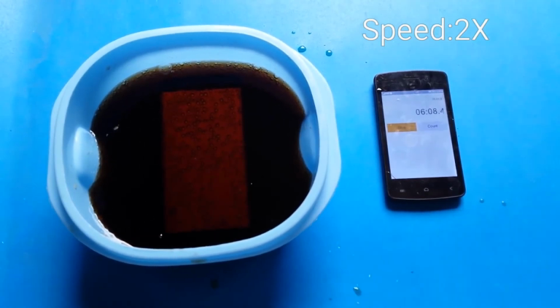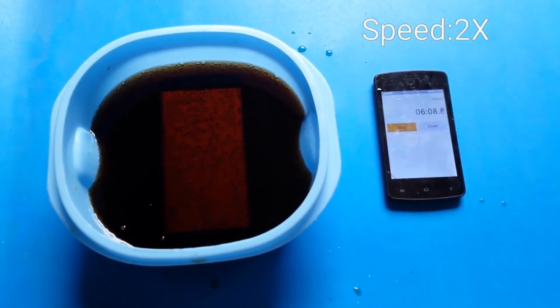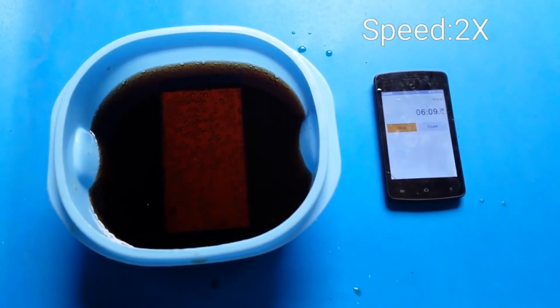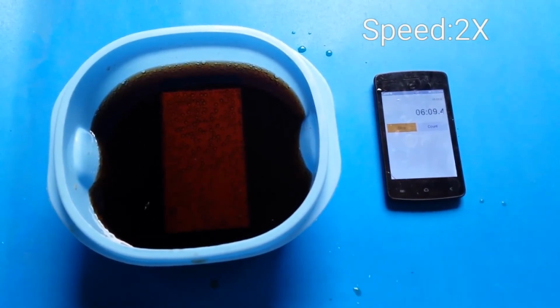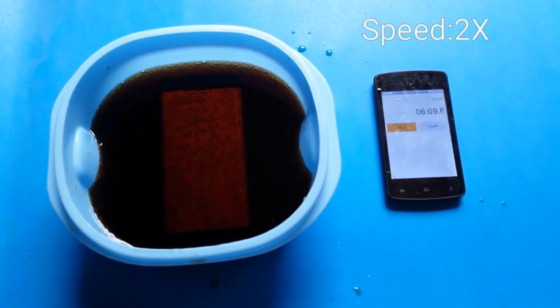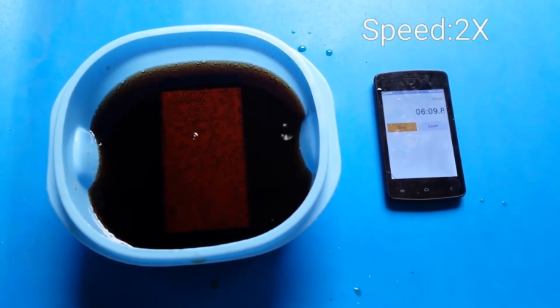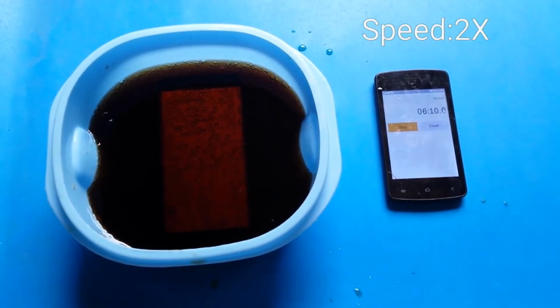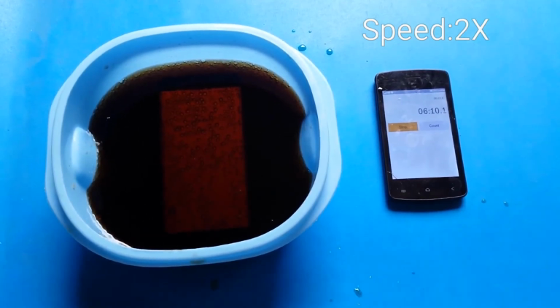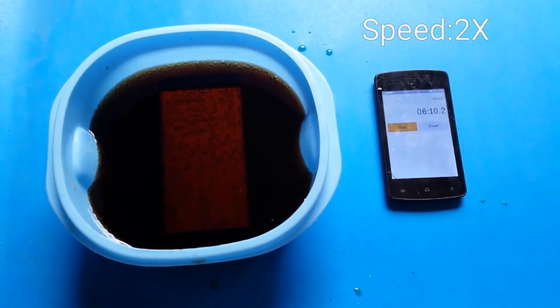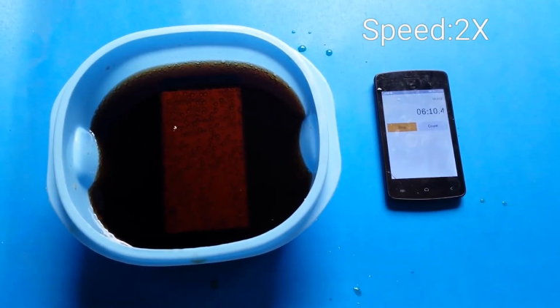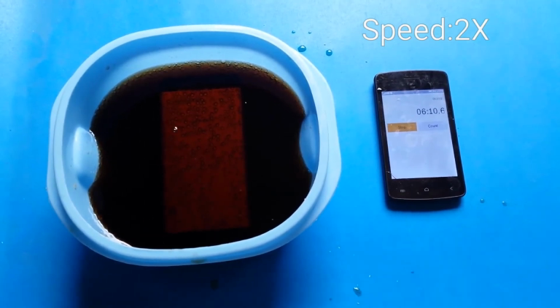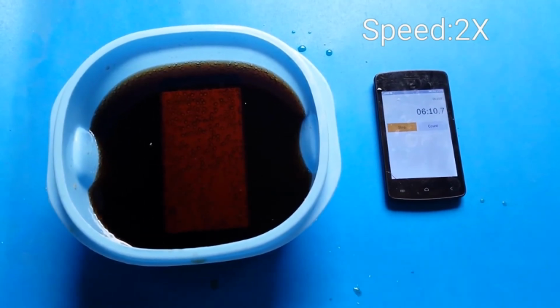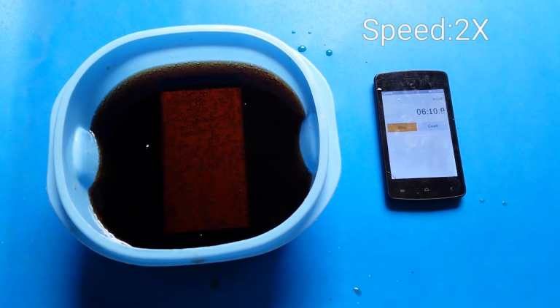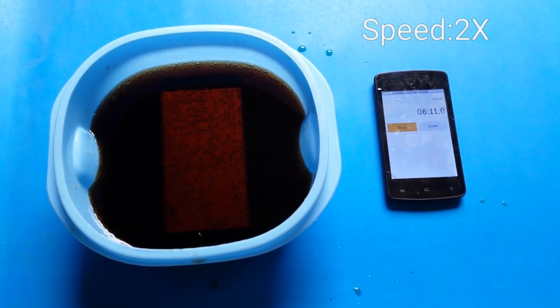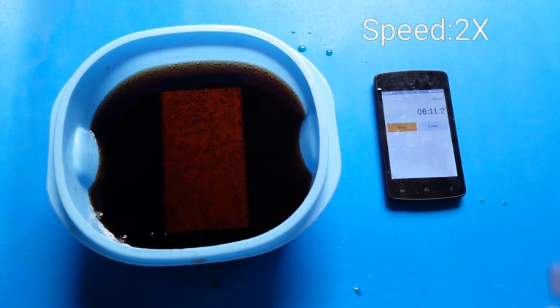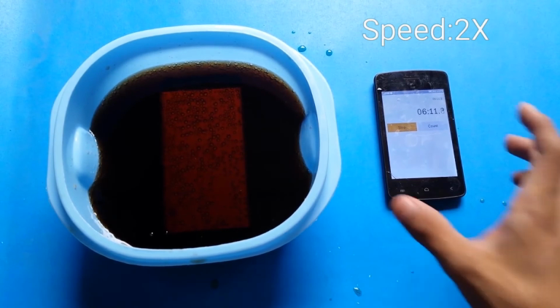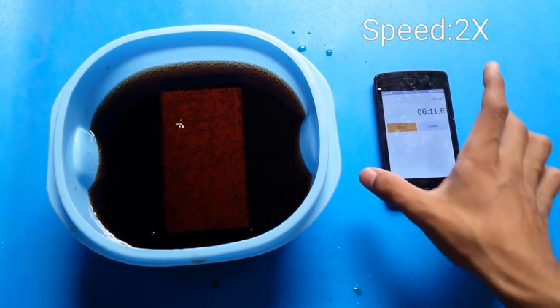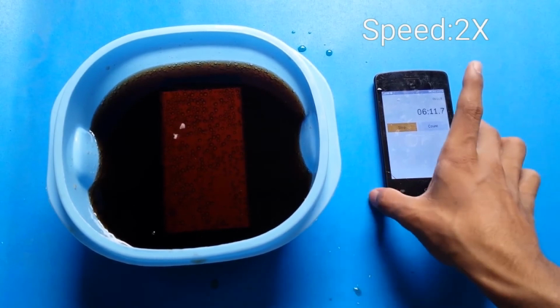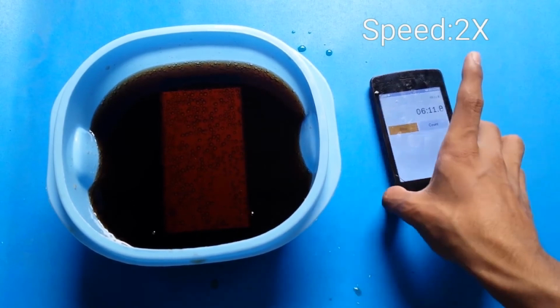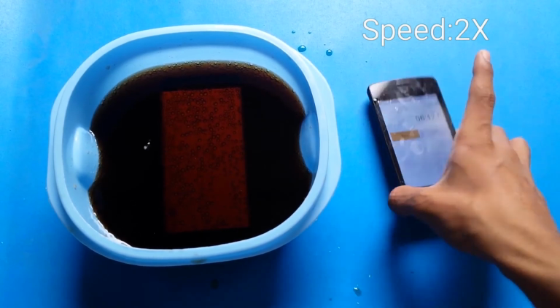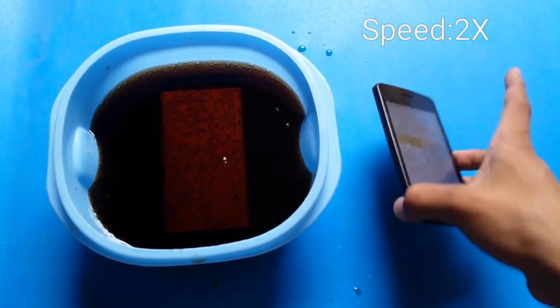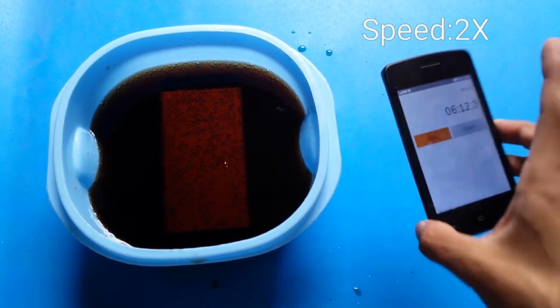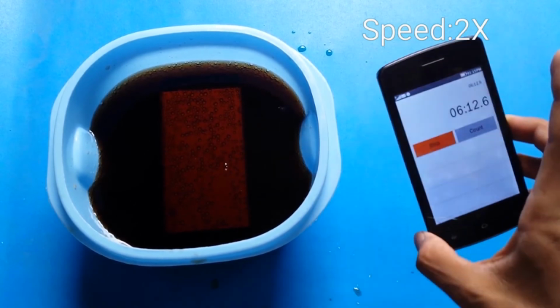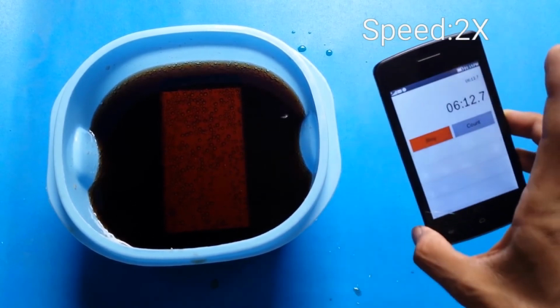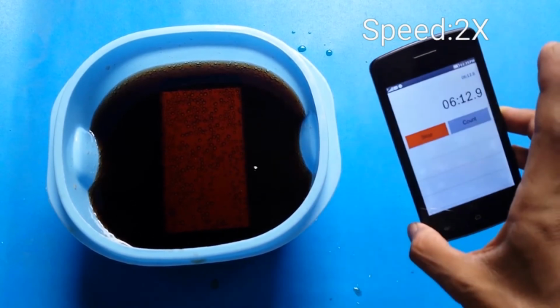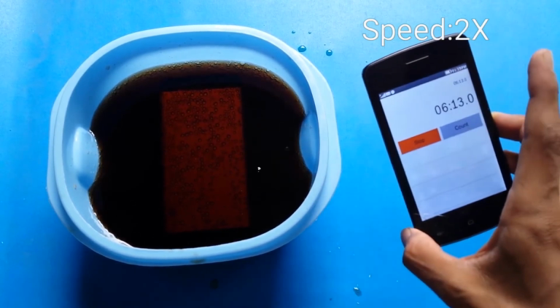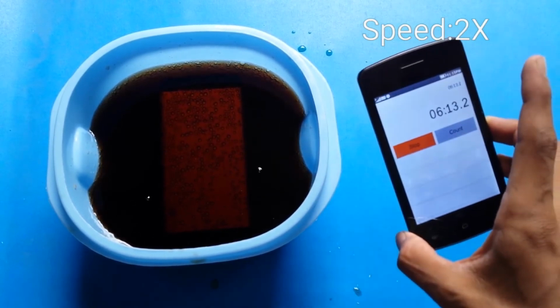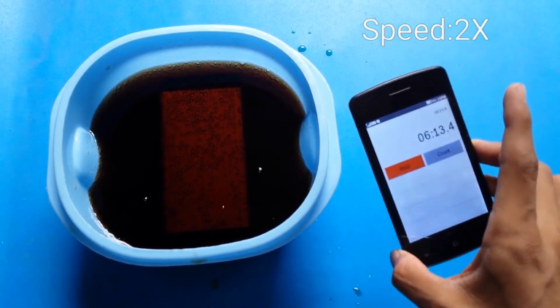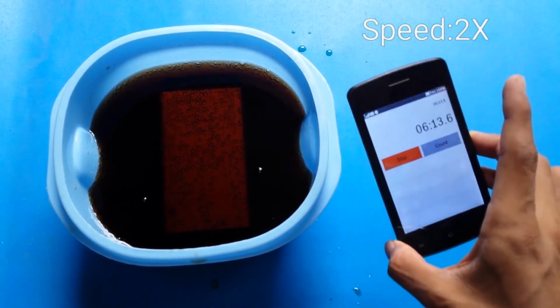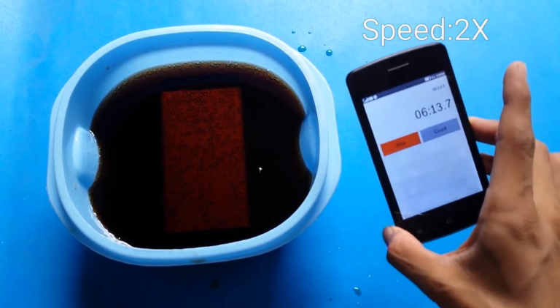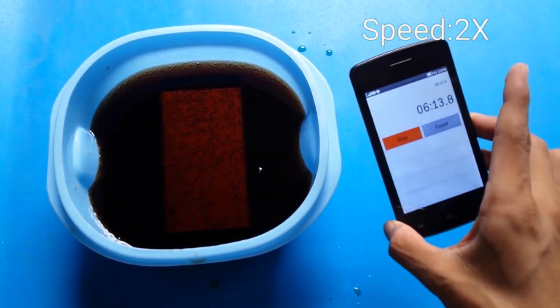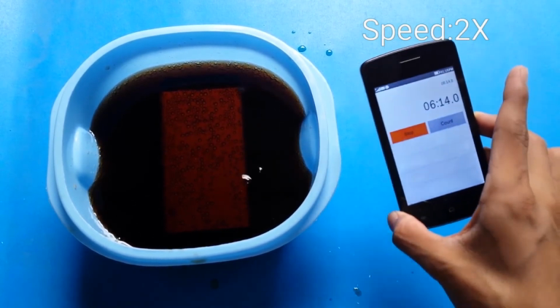And you can see it has been about 6 minutes and 13 seconds.